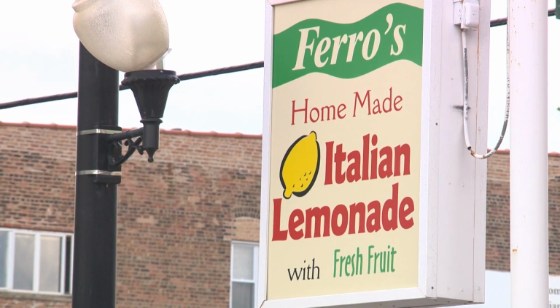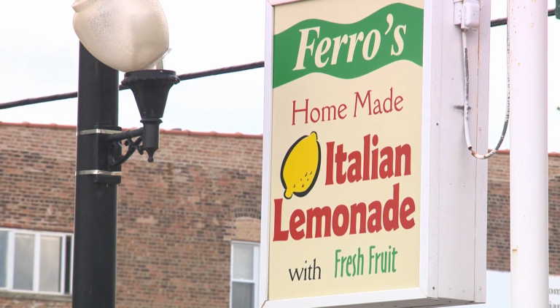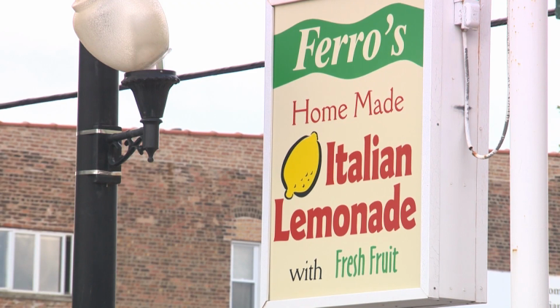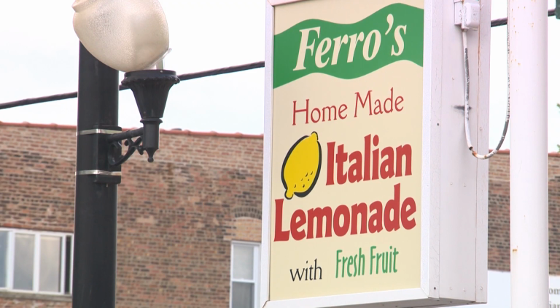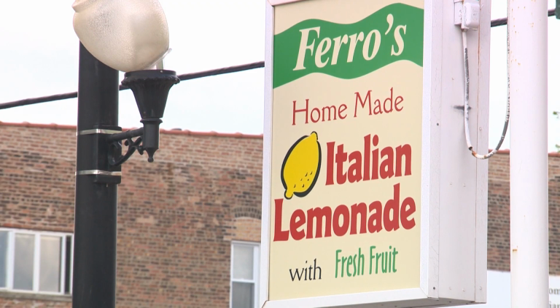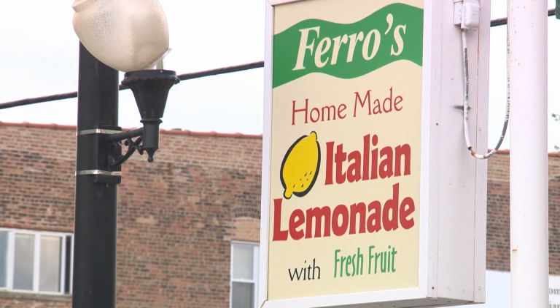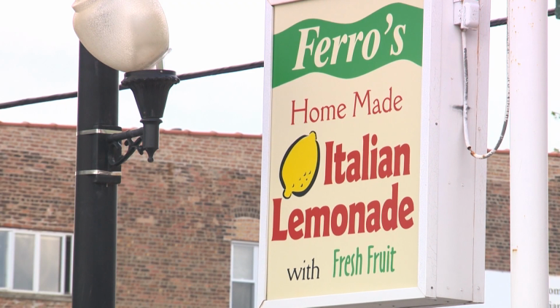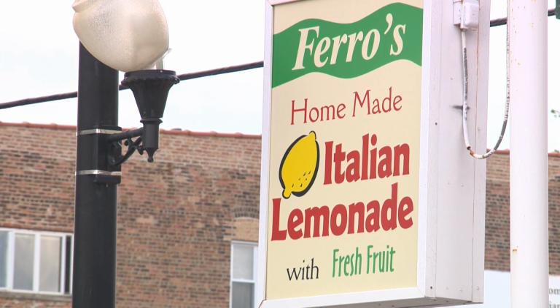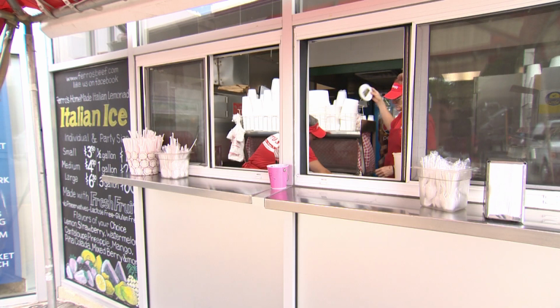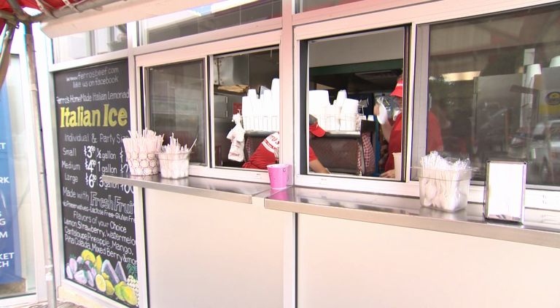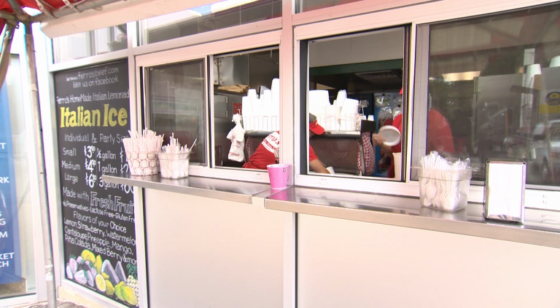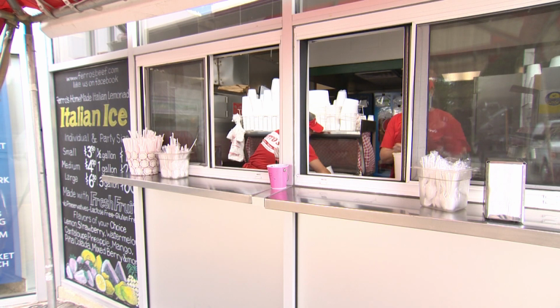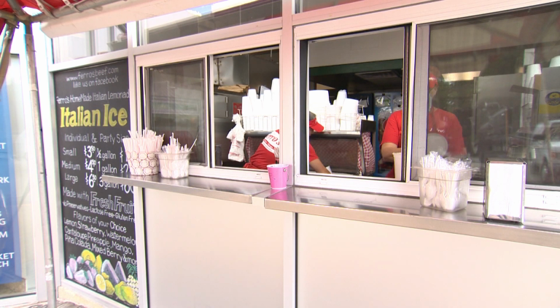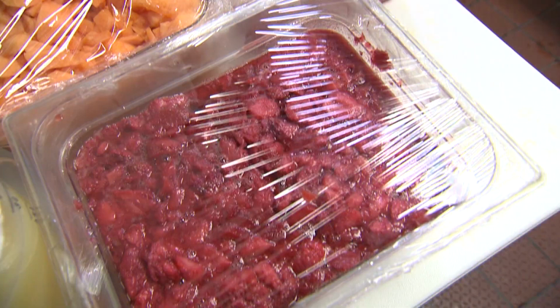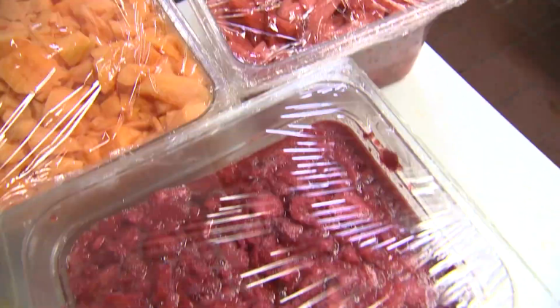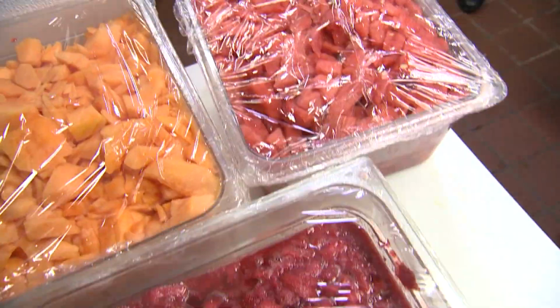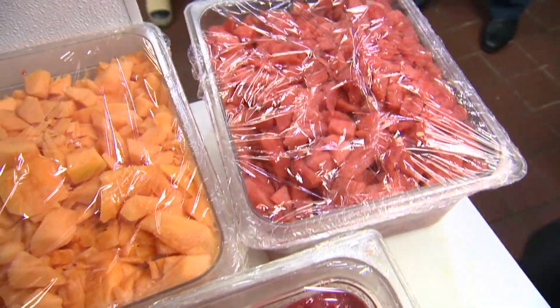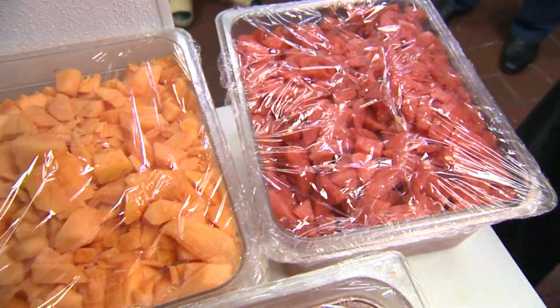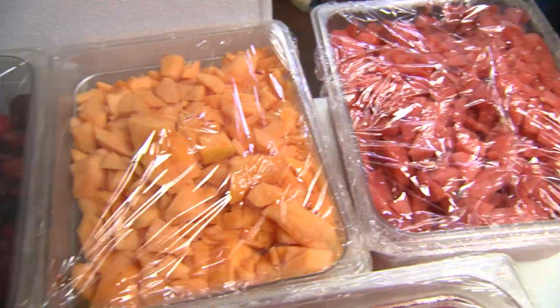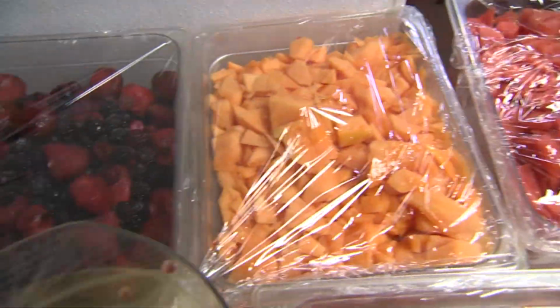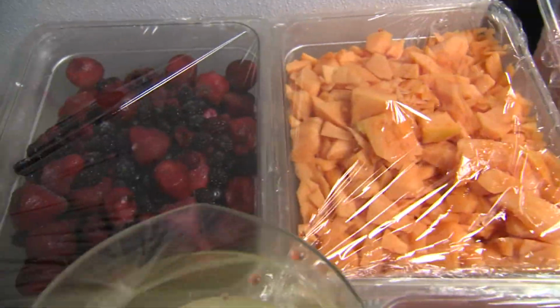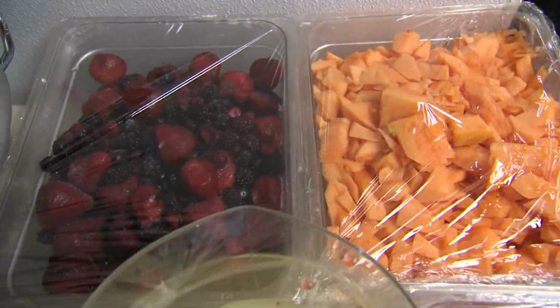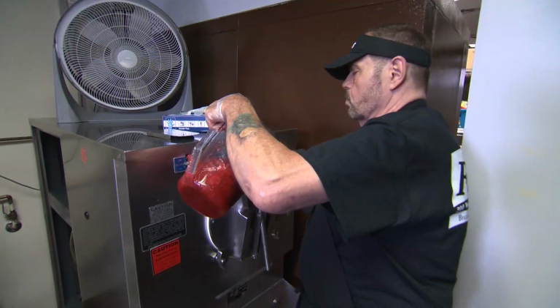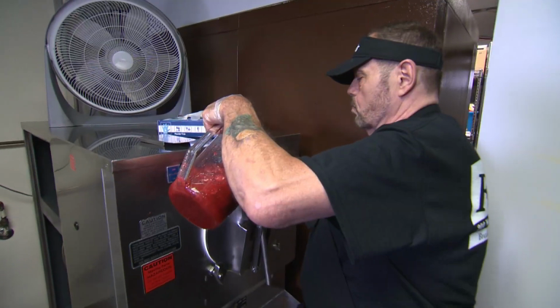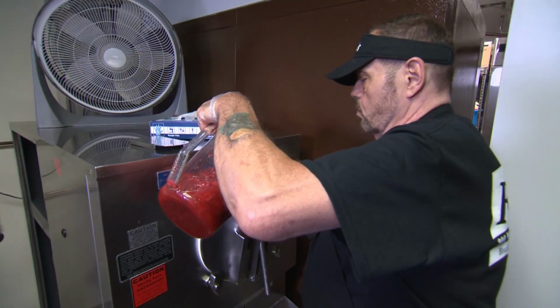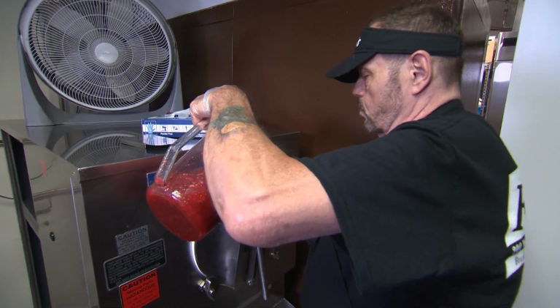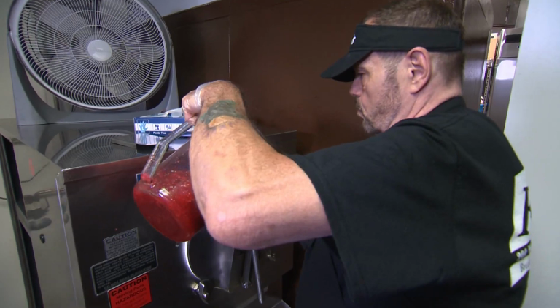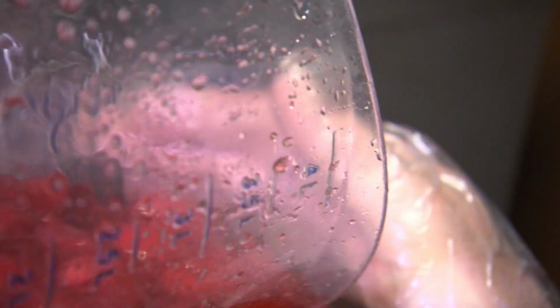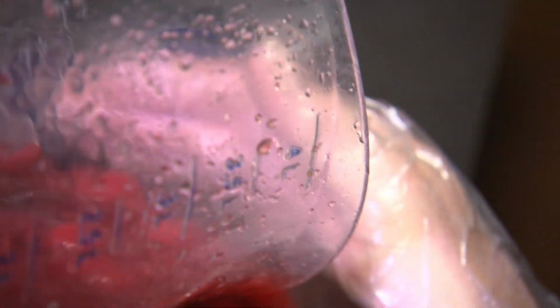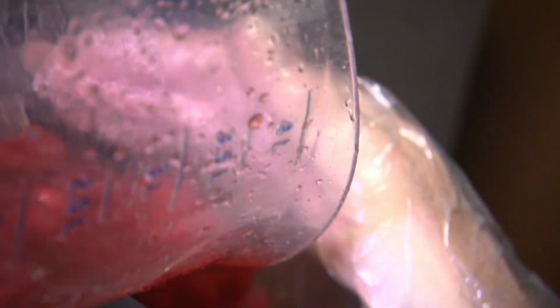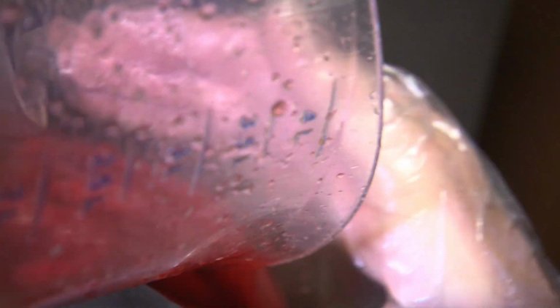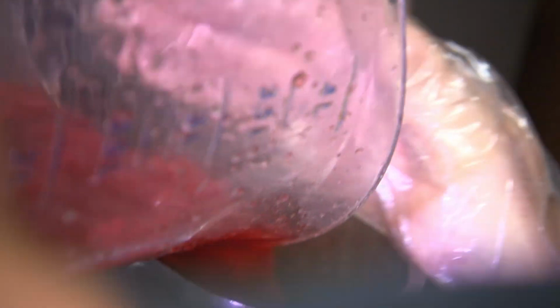Why is Farrow's Chicago's best? Fresh. Fresh fruit. And a lot of love.